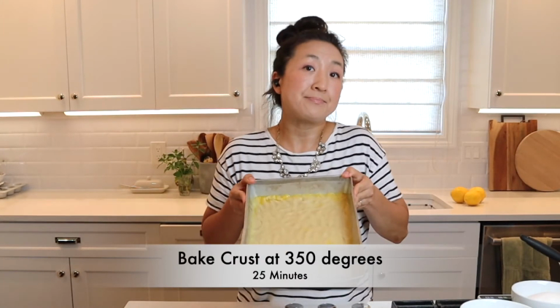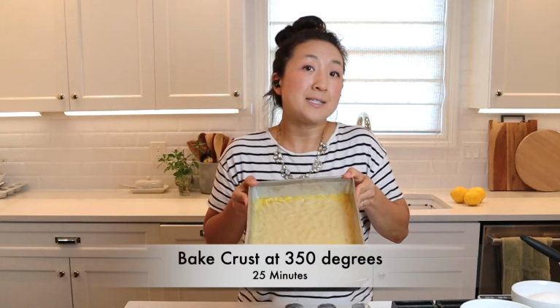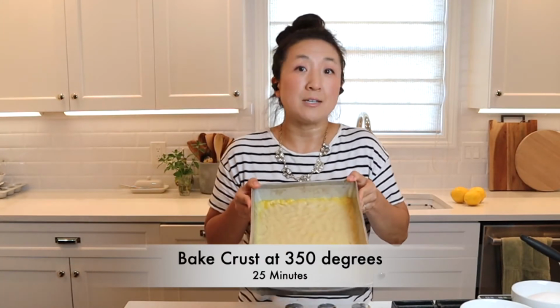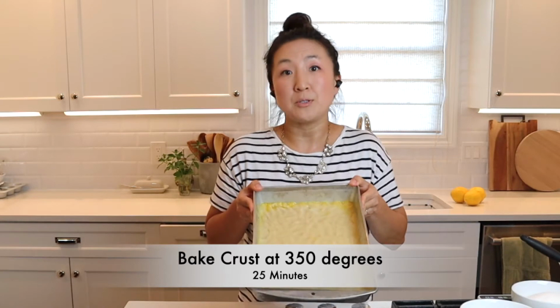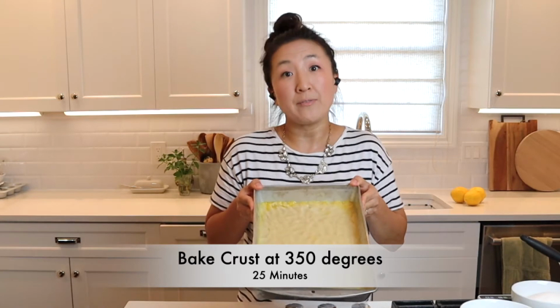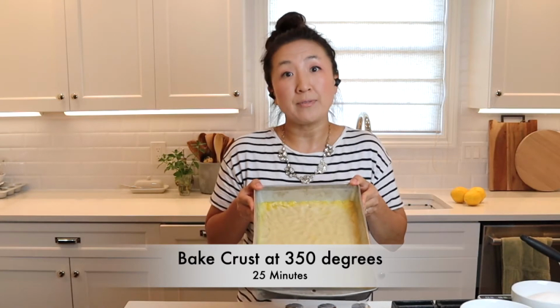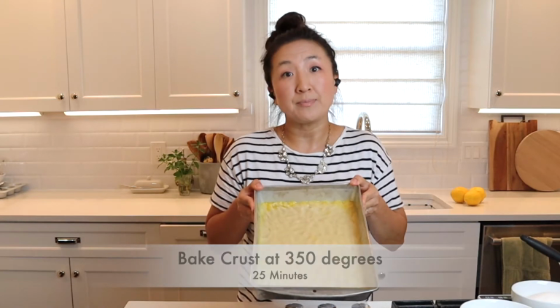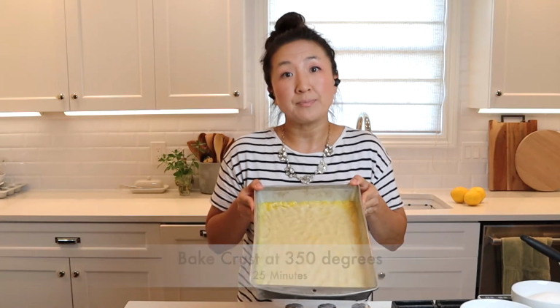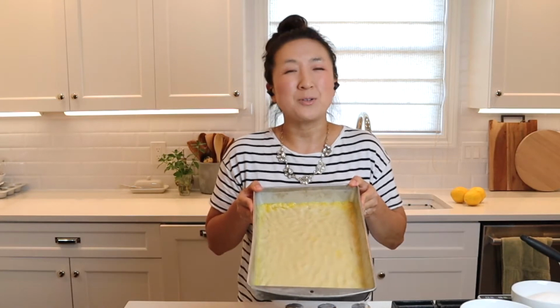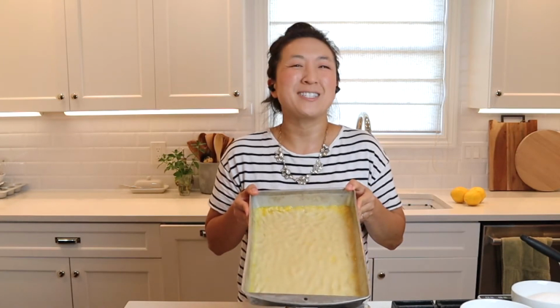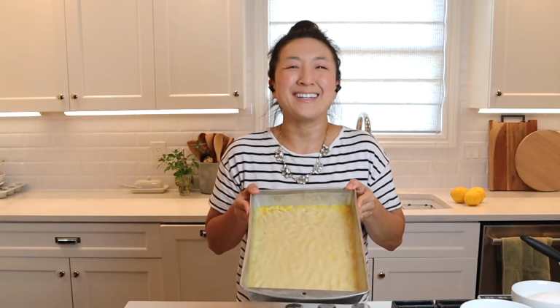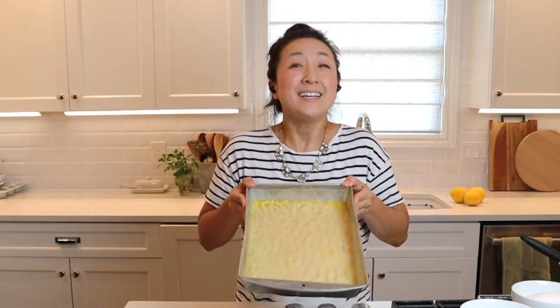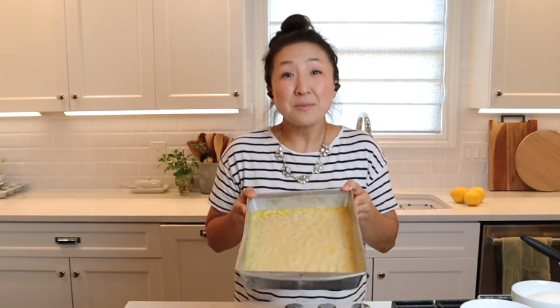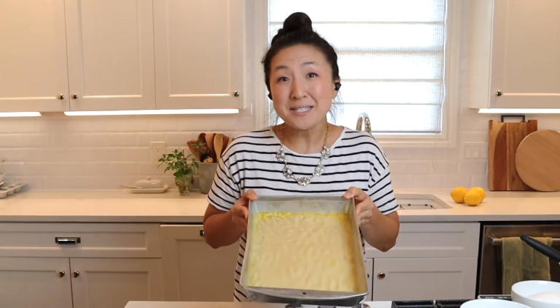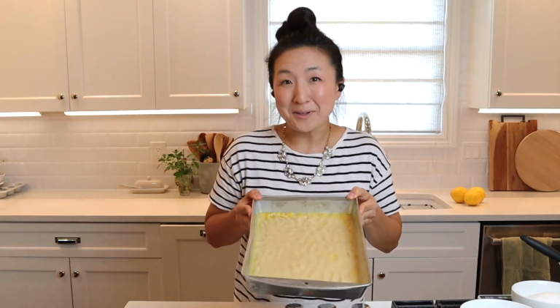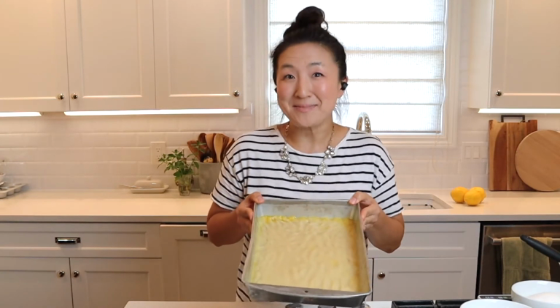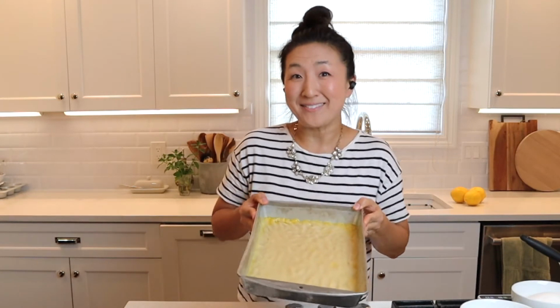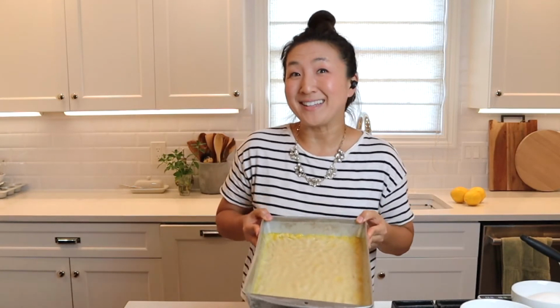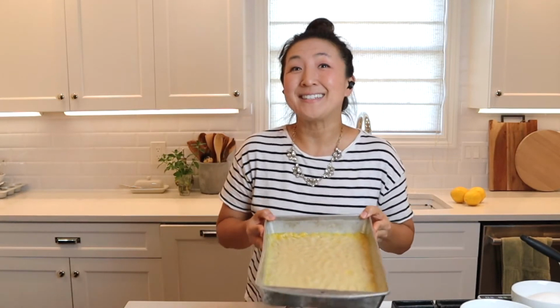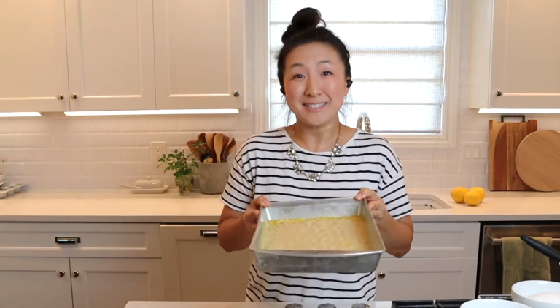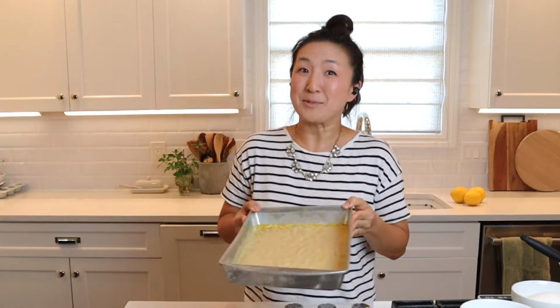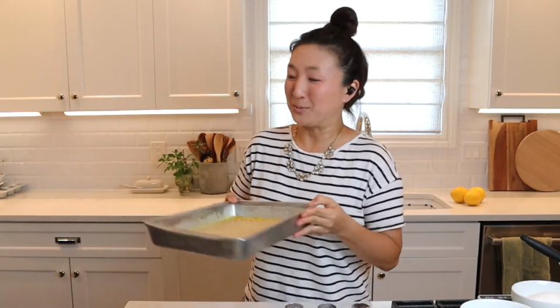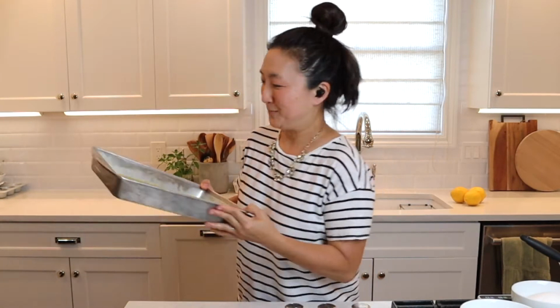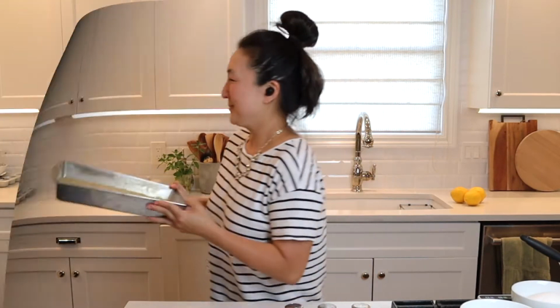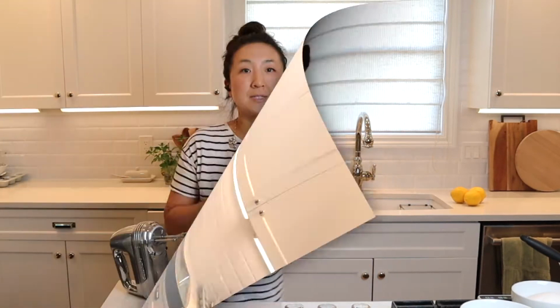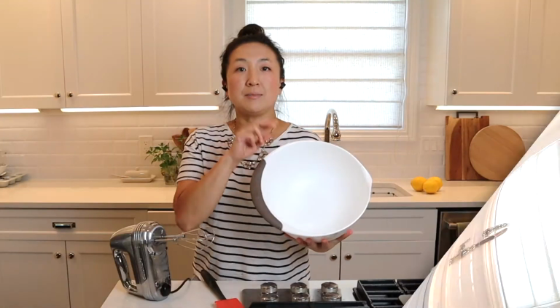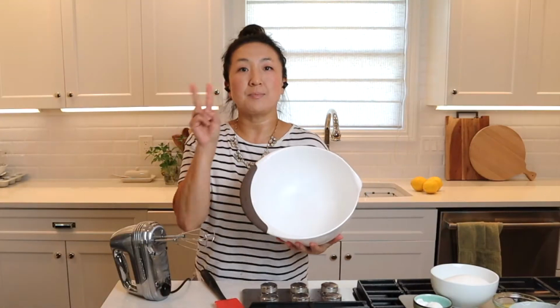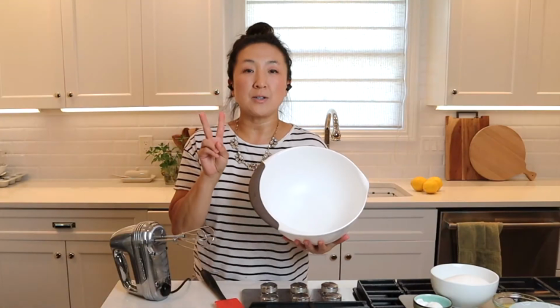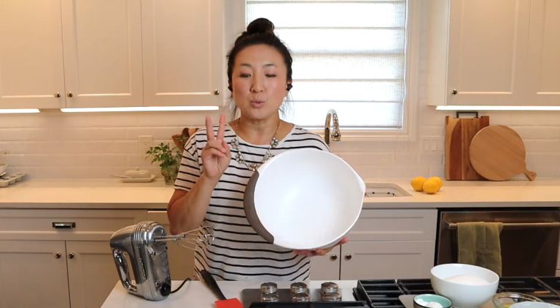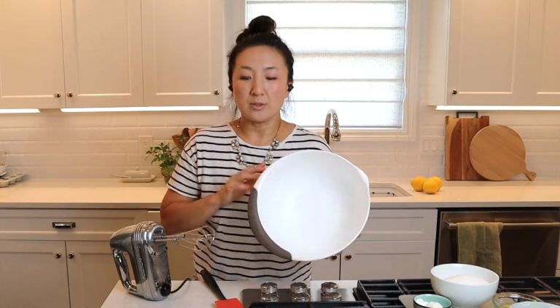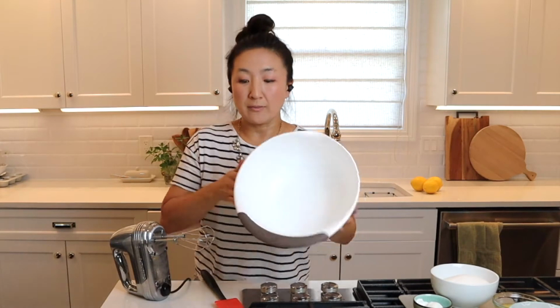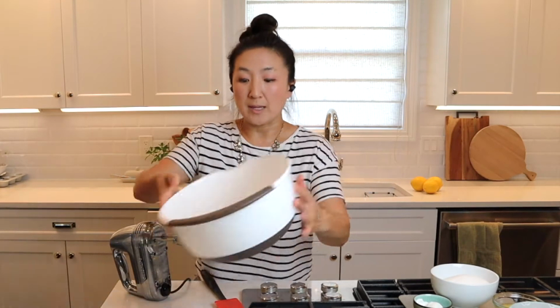See you in 25 — no just kidding. In the meantime we're gonna make the filling. Step two — start part two: the filling.